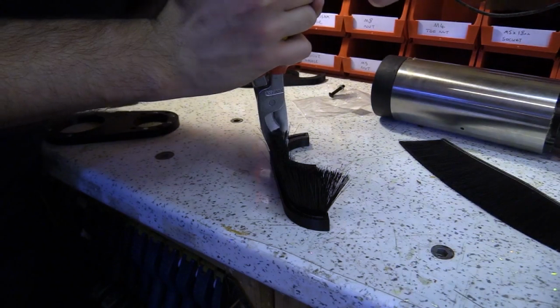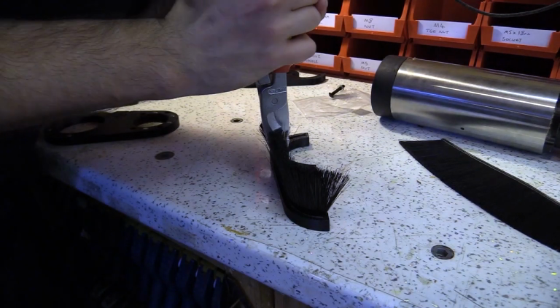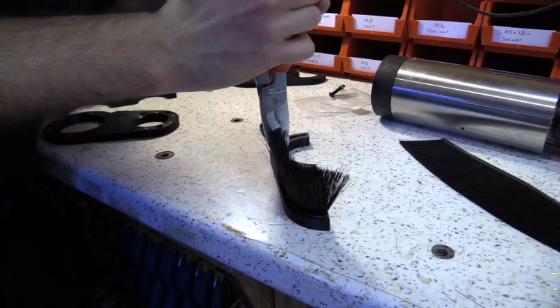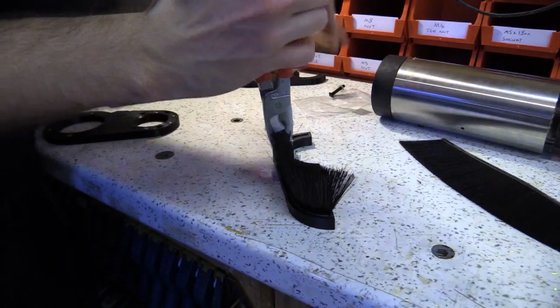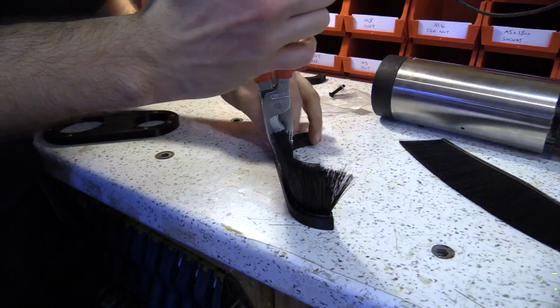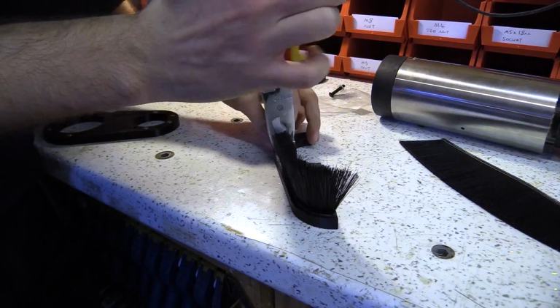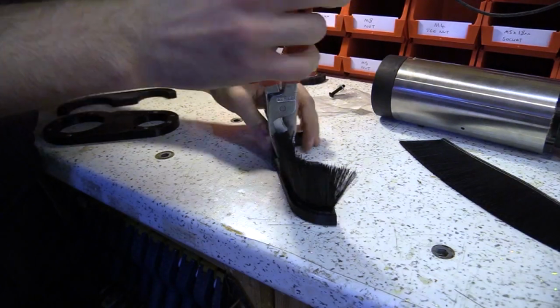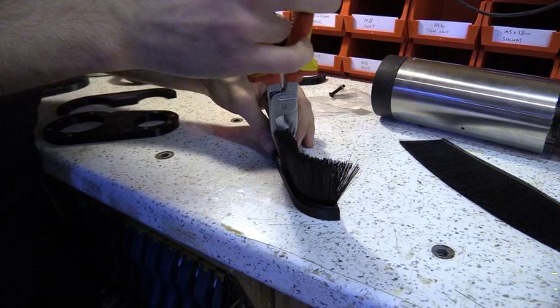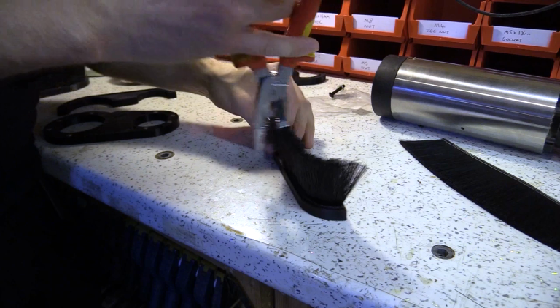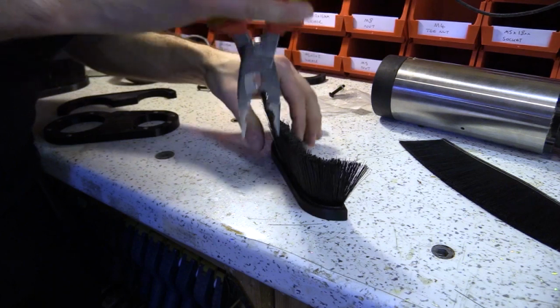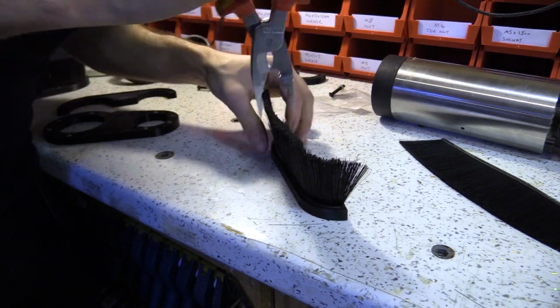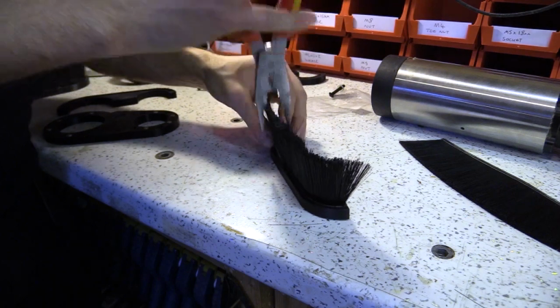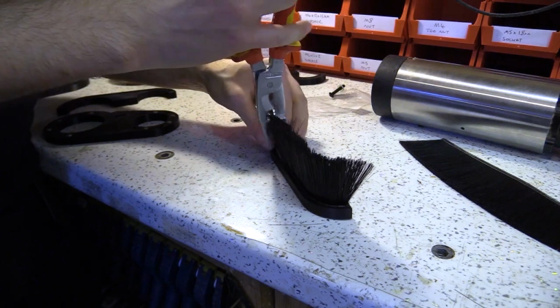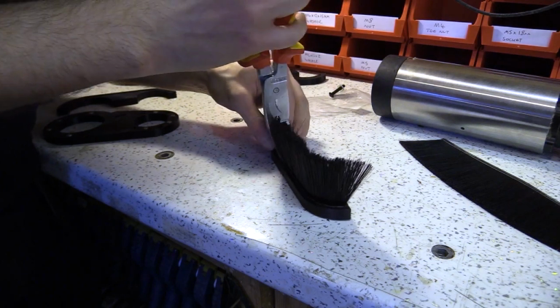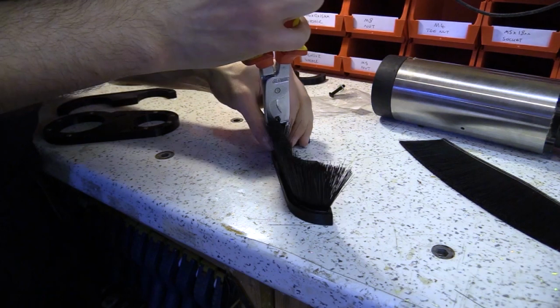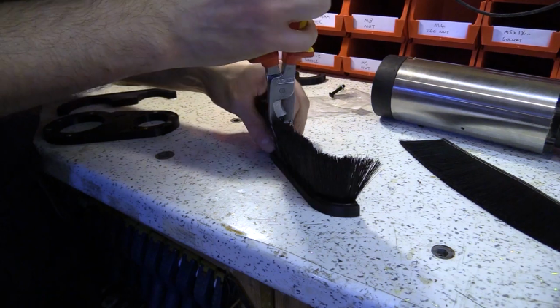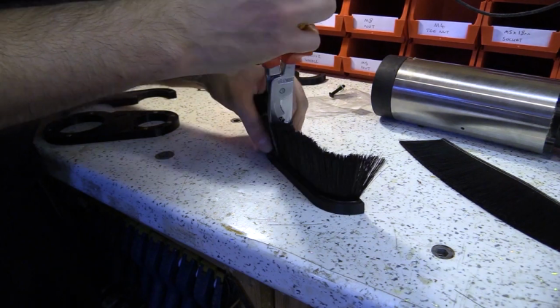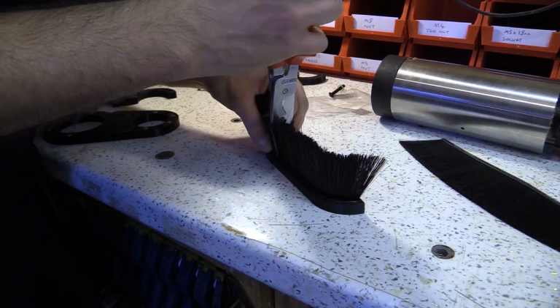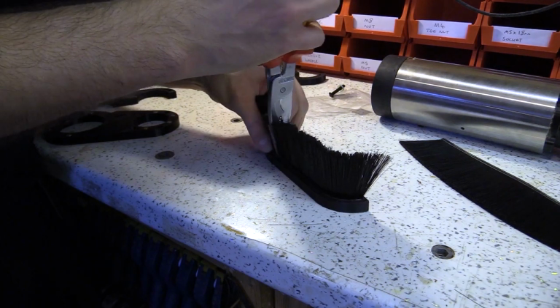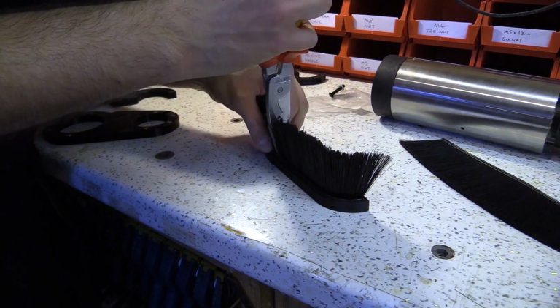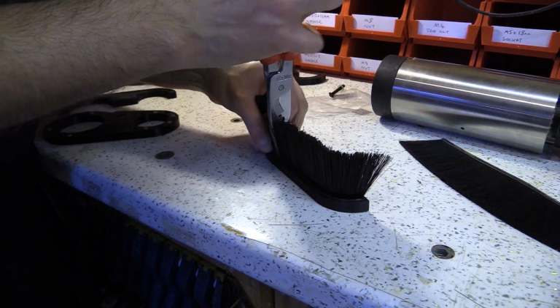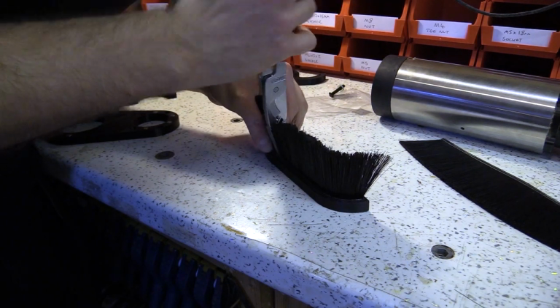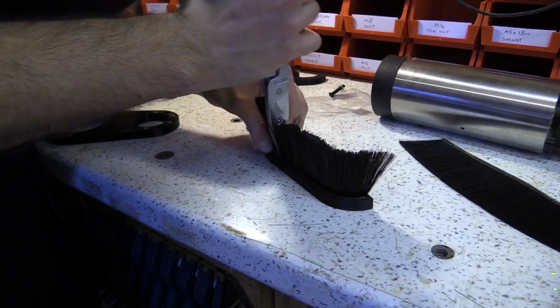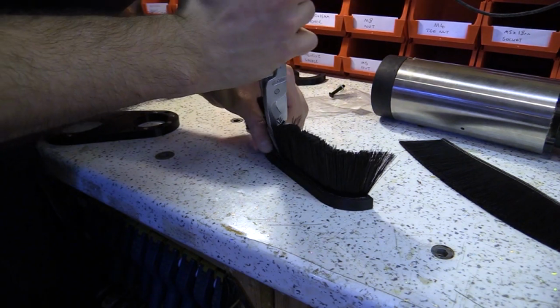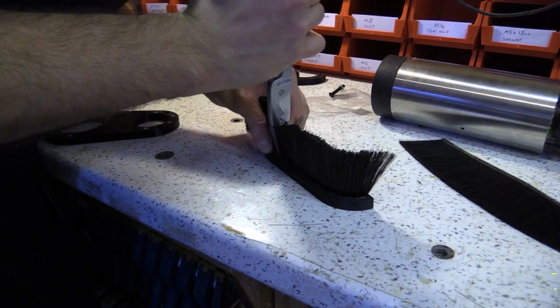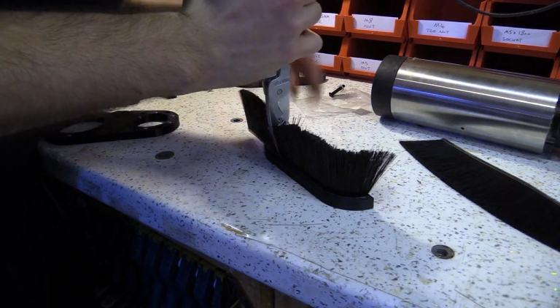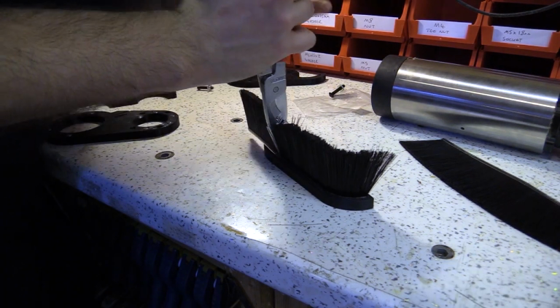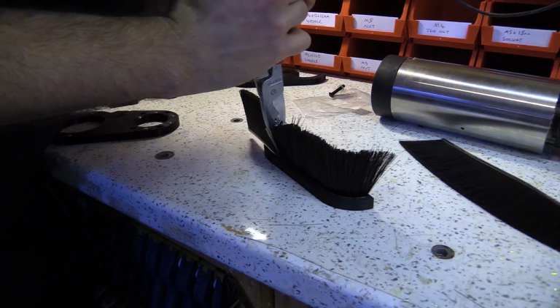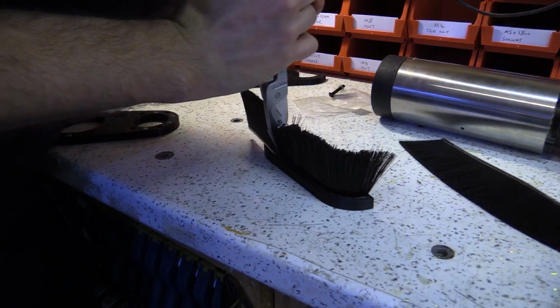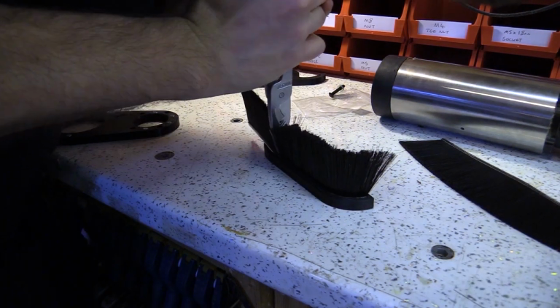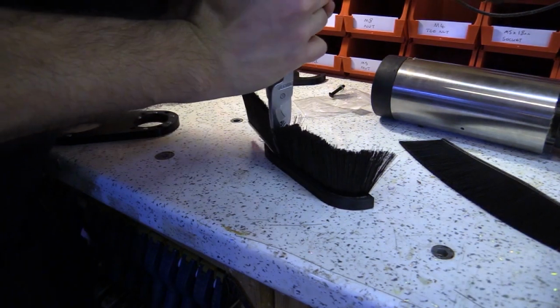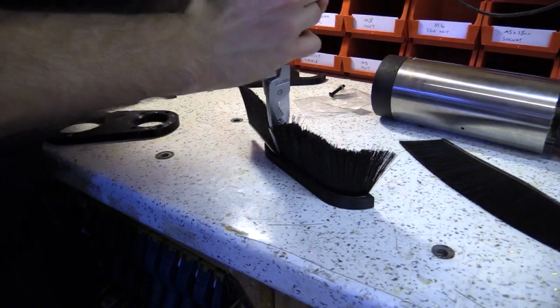But an easier option would have been to resize the groove a little larger and use super glue to keep the brushes in.